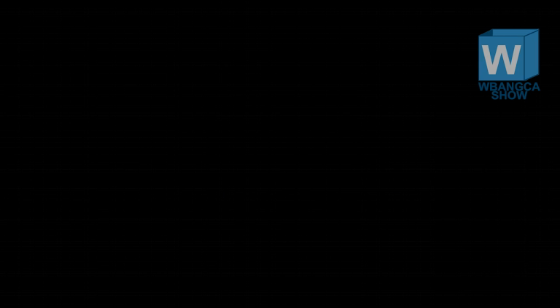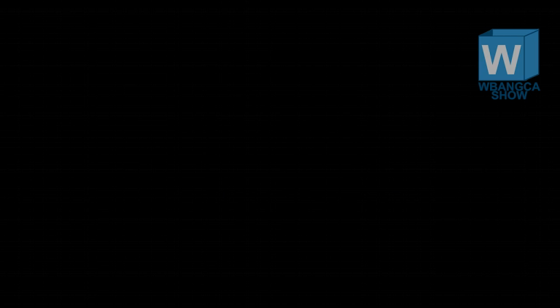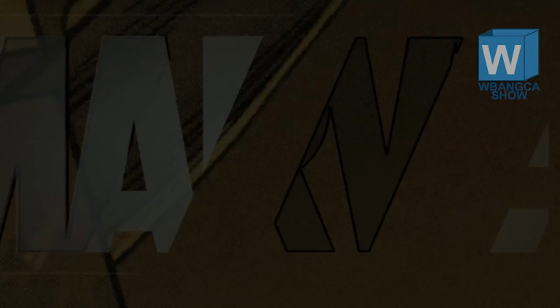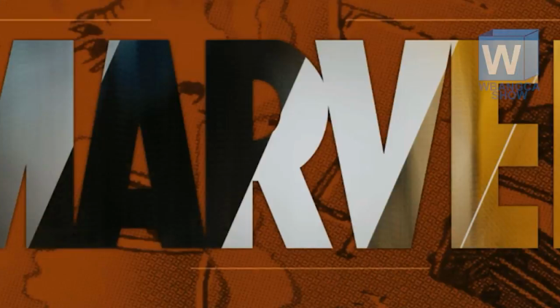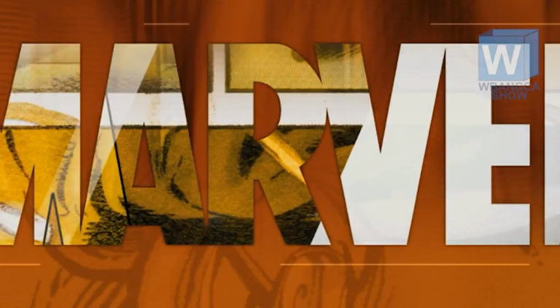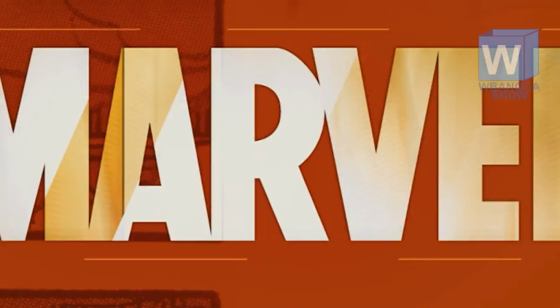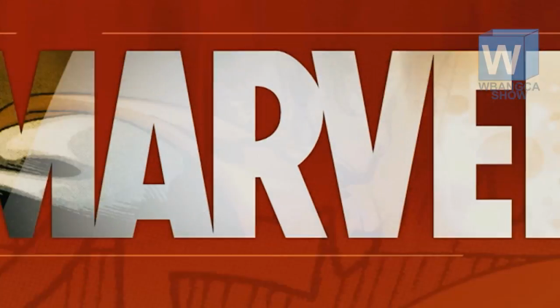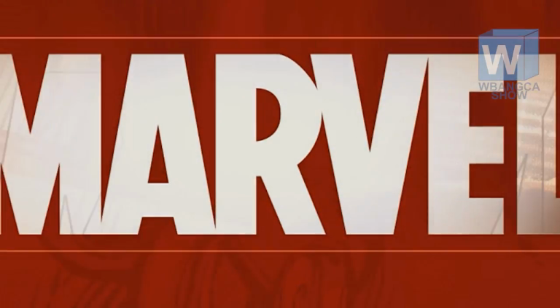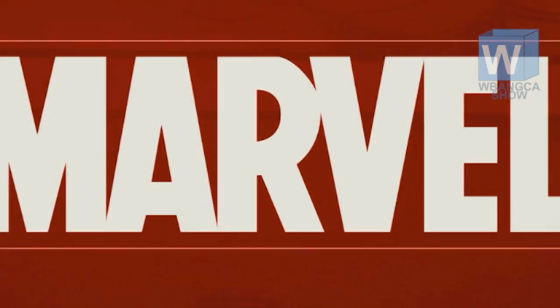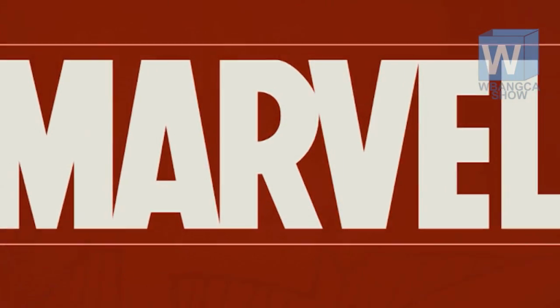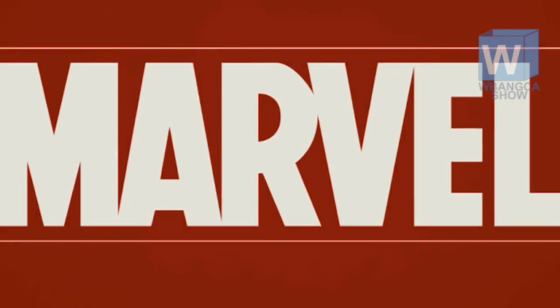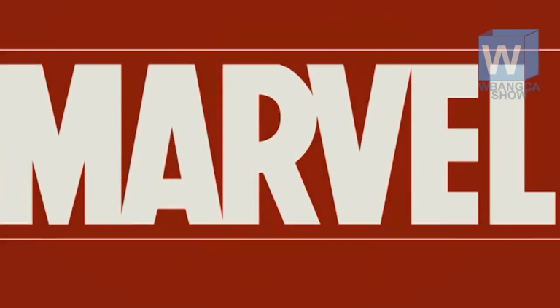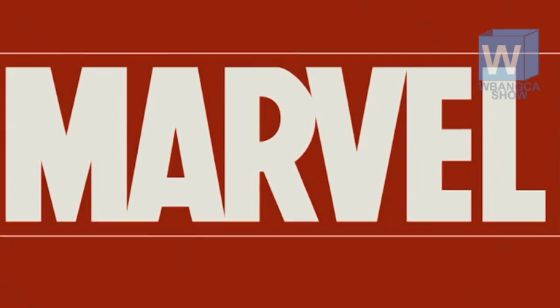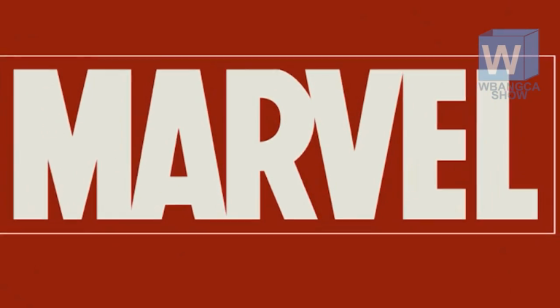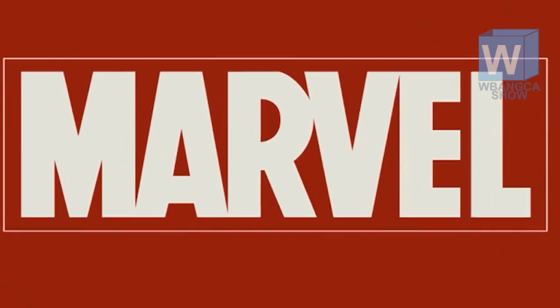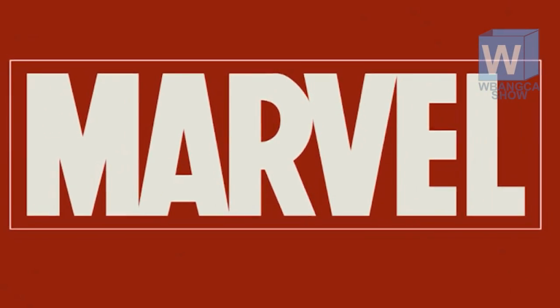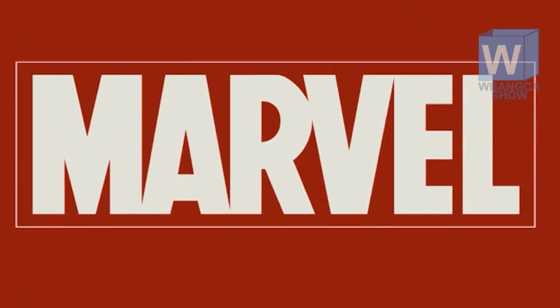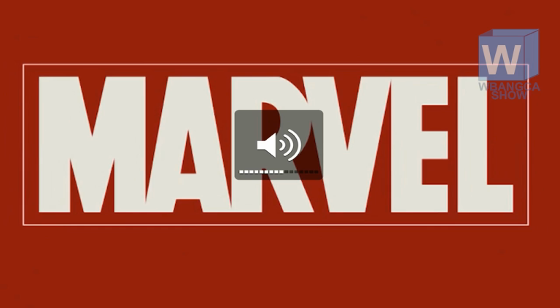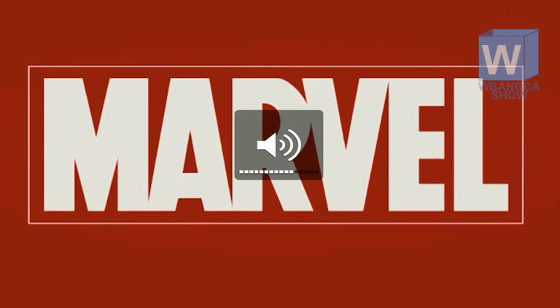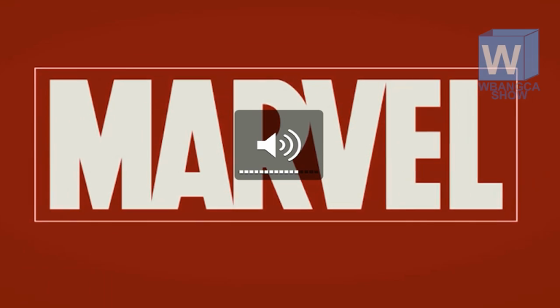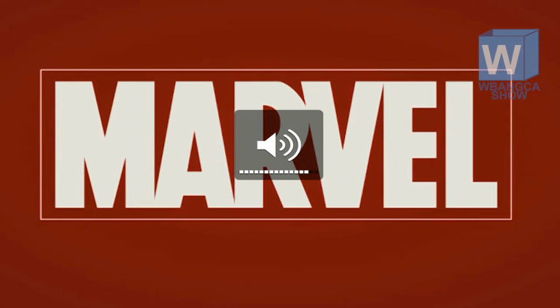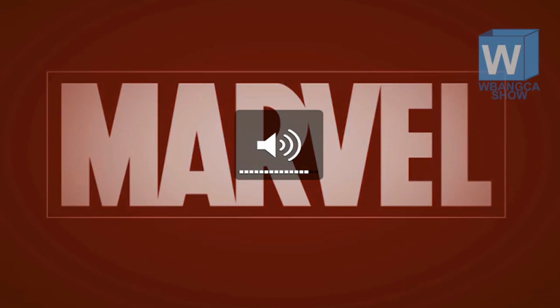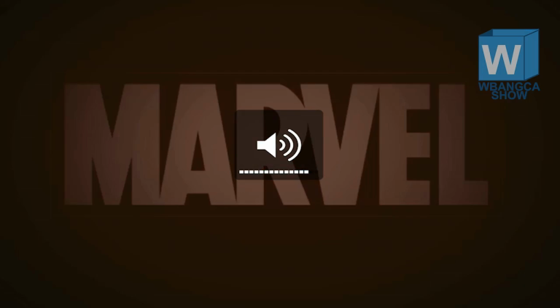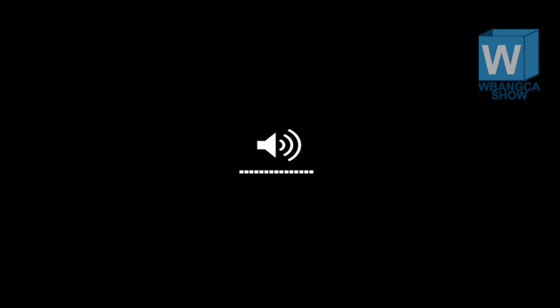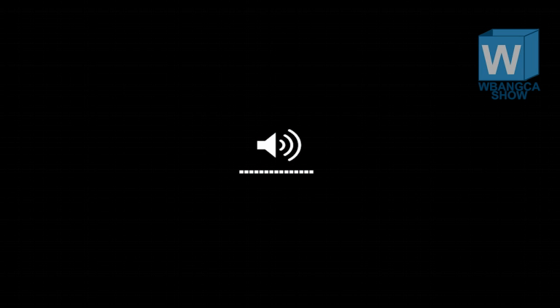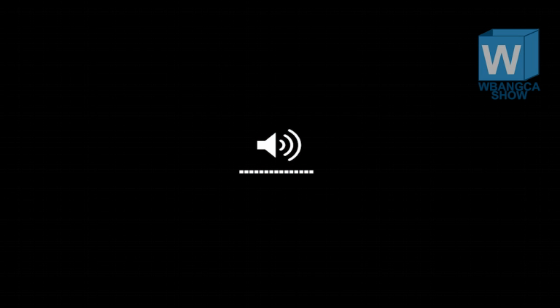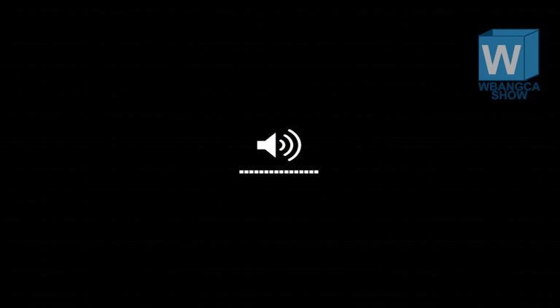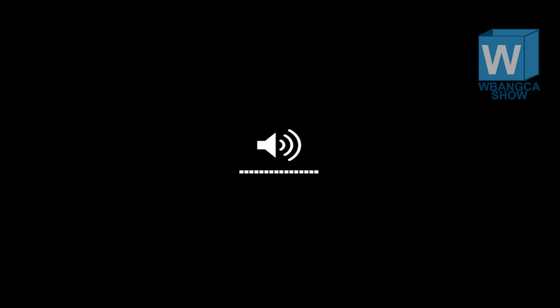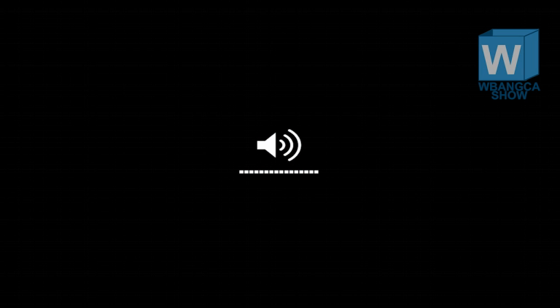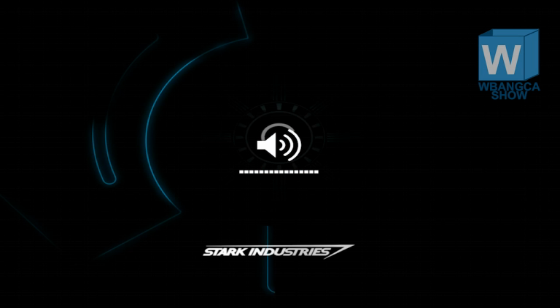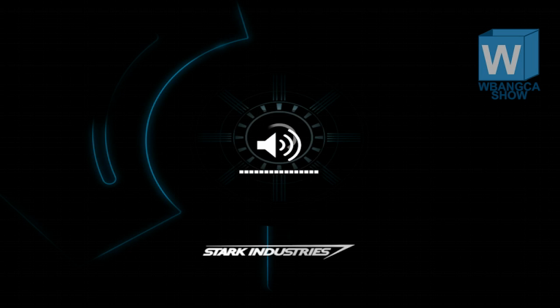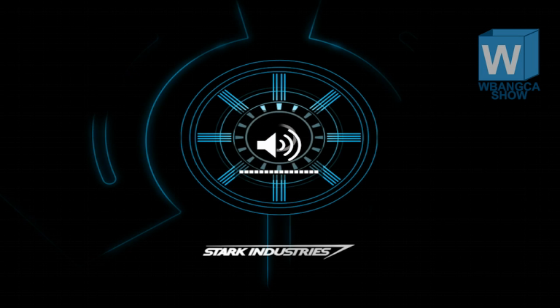Hello everyone, welcome back to another episode of Iron Man 3, the official game.